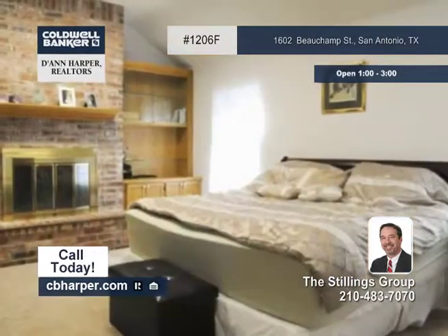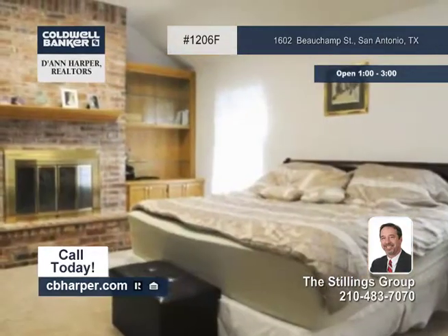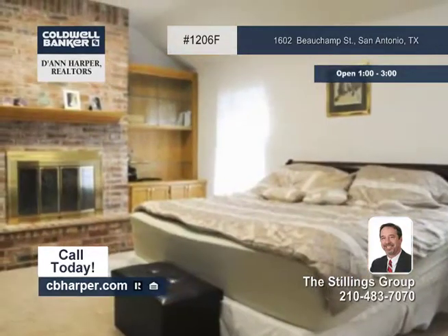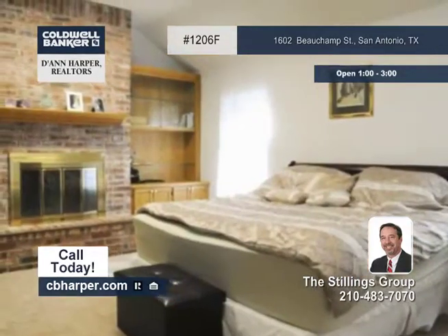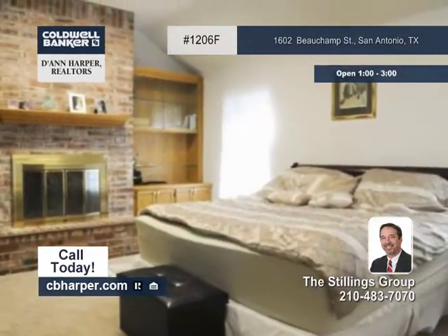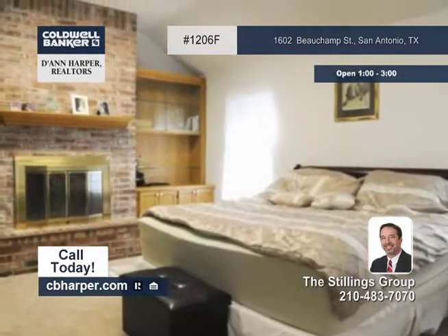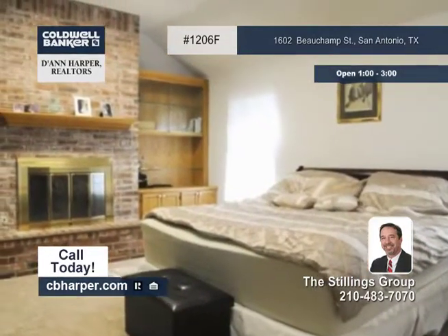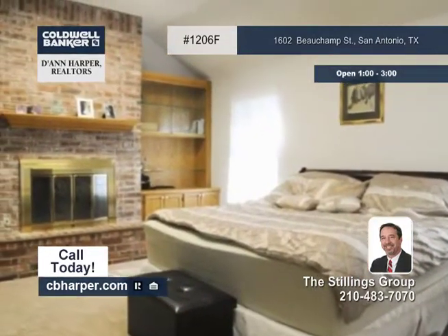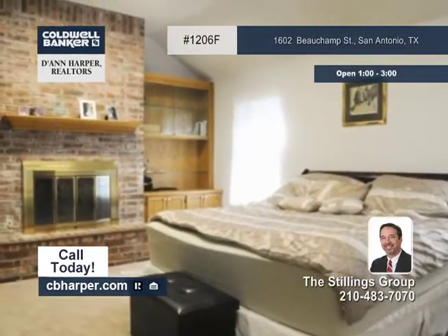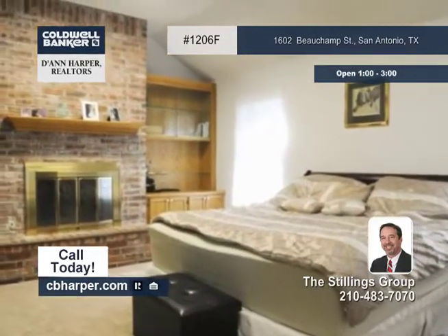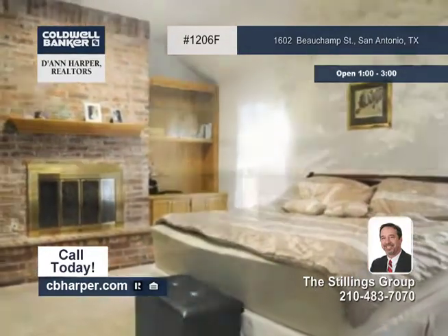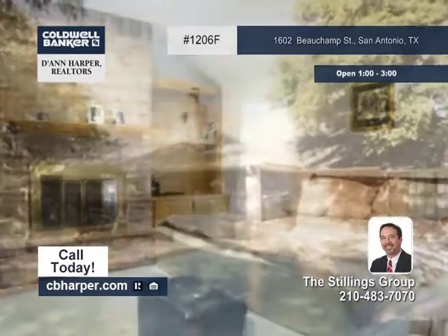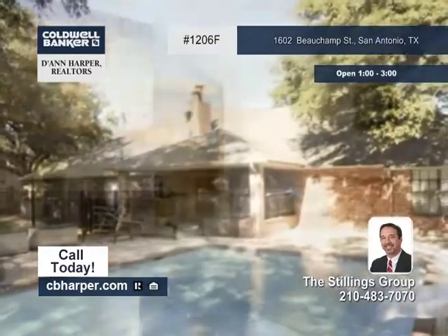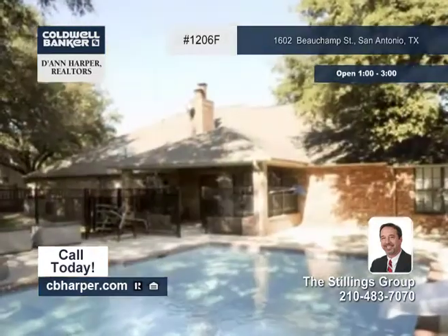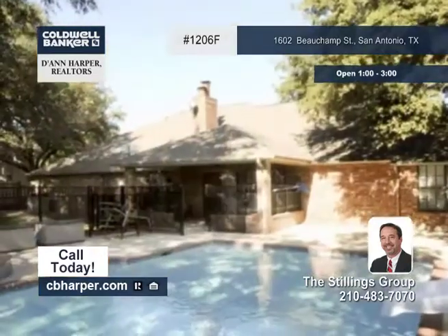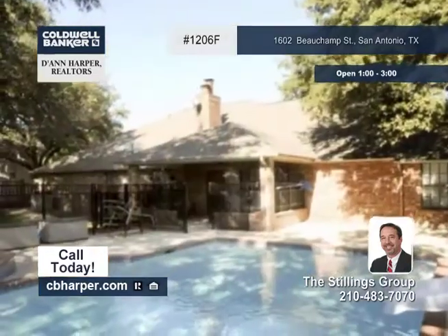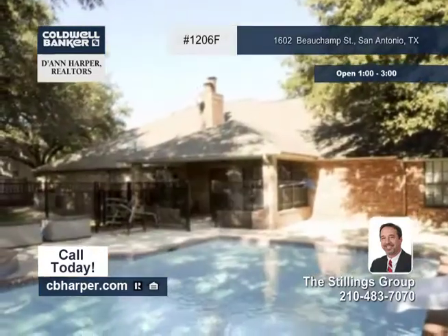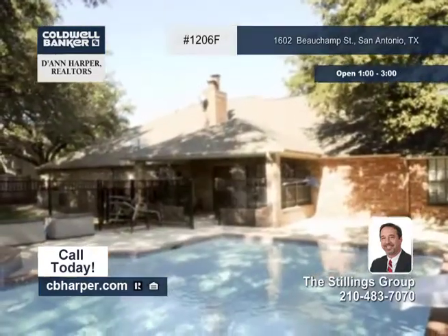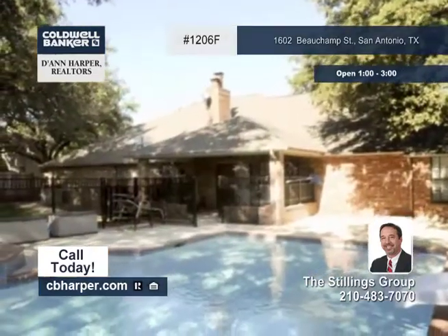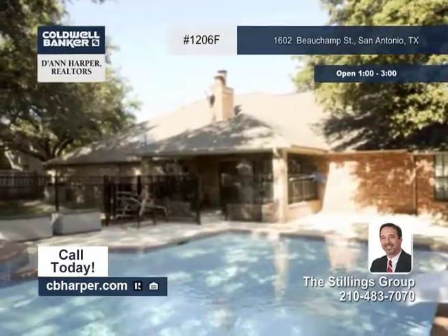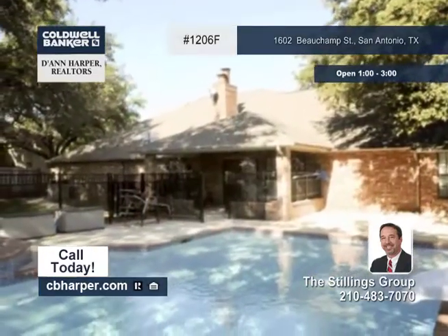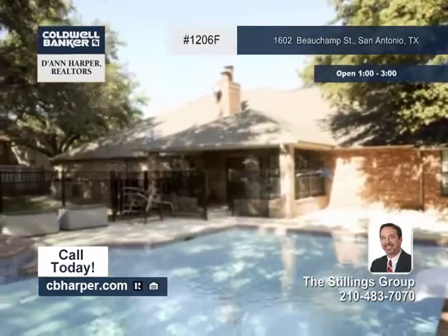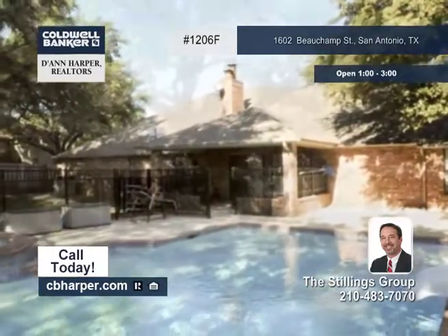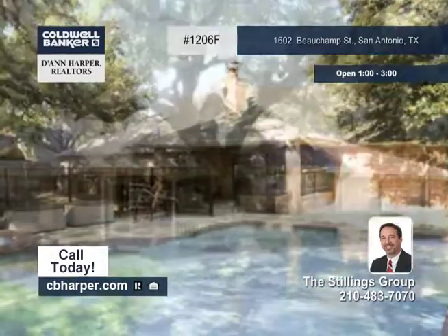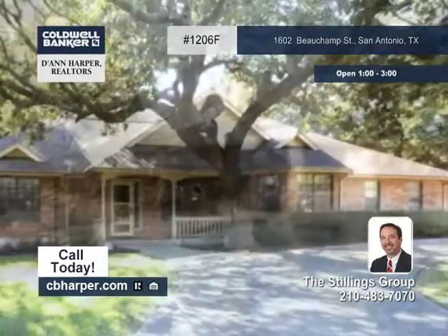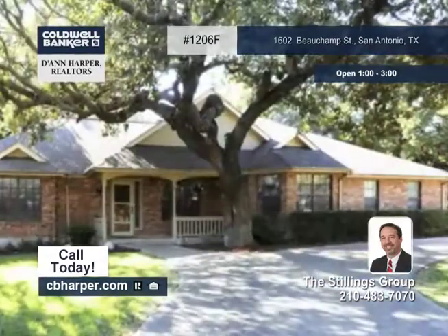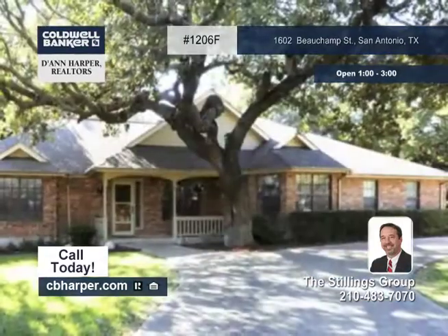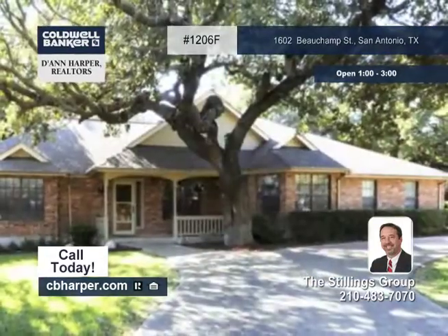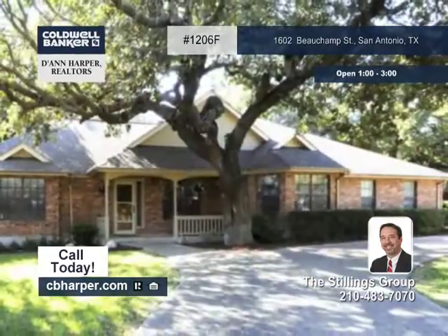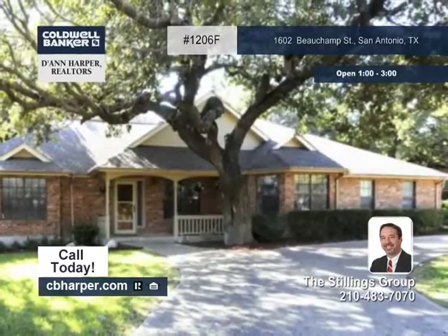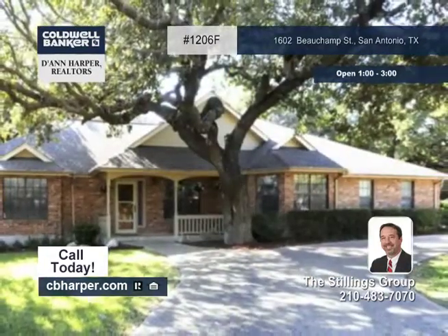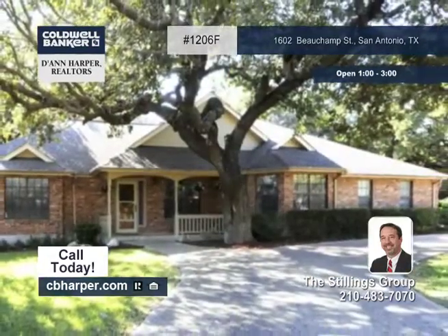The backyard features a heated in-ground pool with a safety fence, and the home is located near everything. Set up your appointment today.